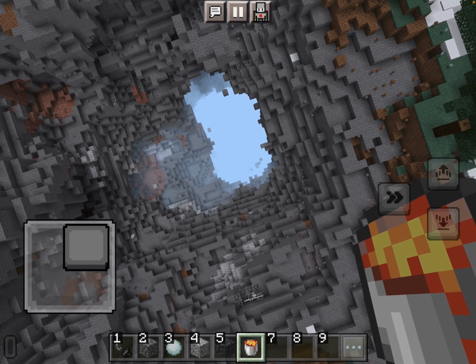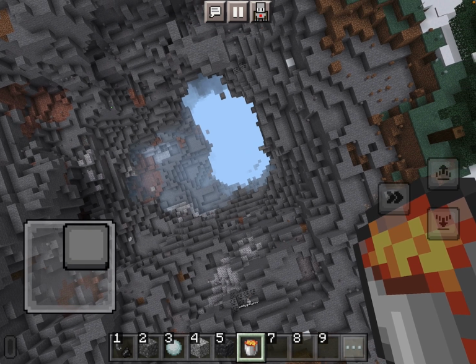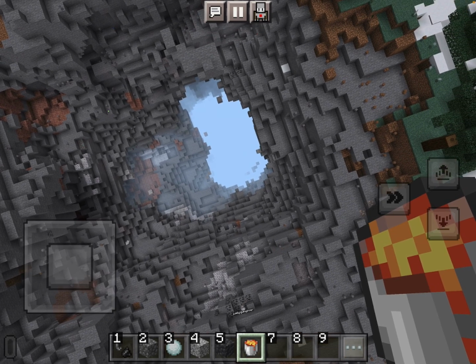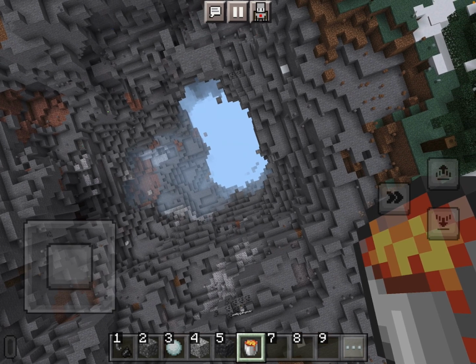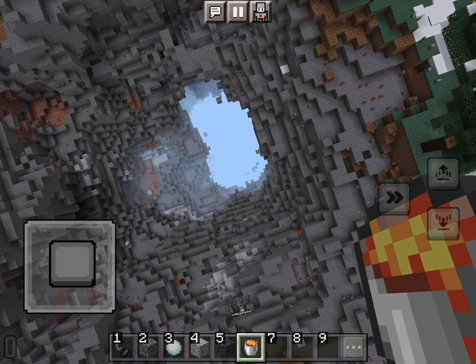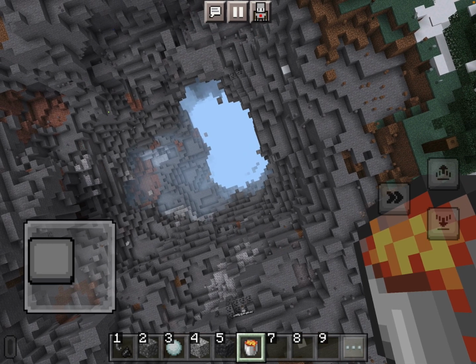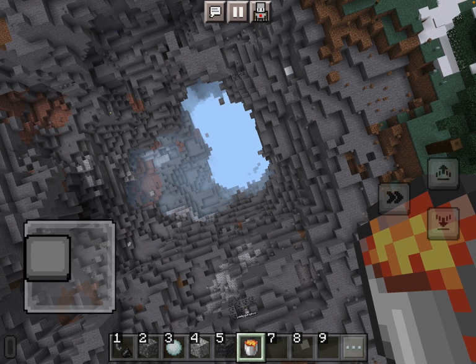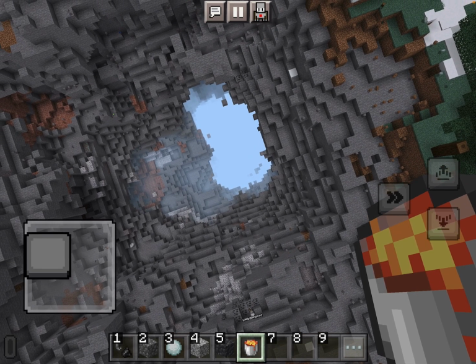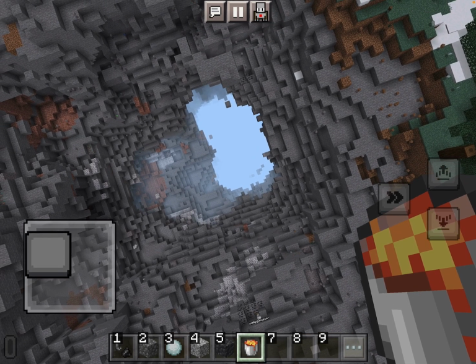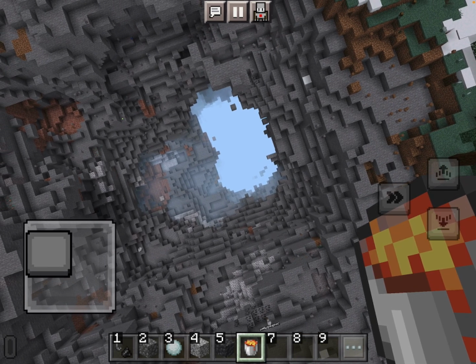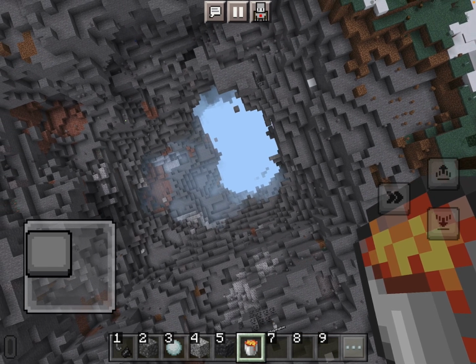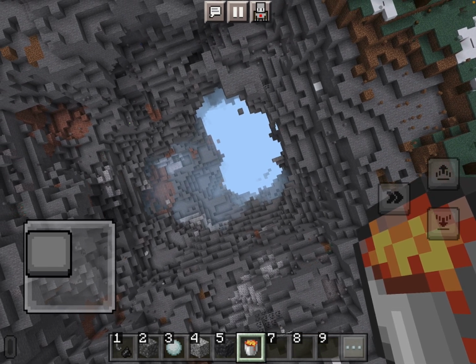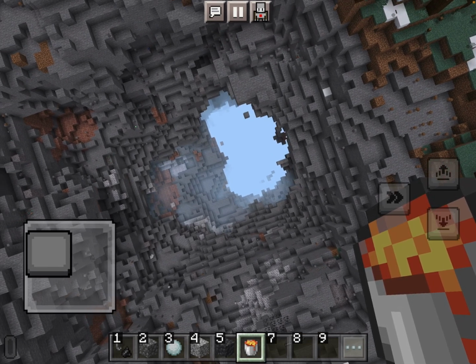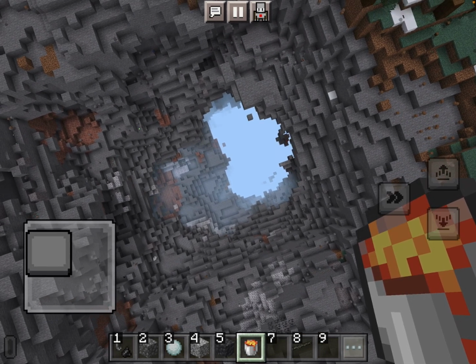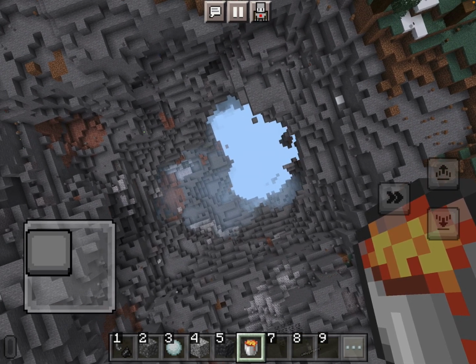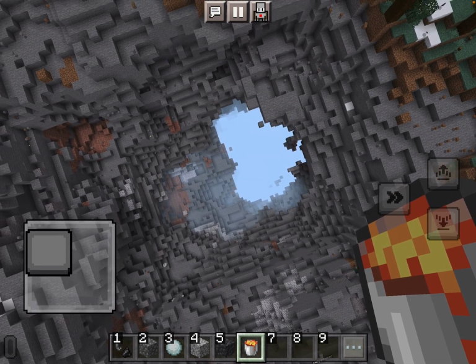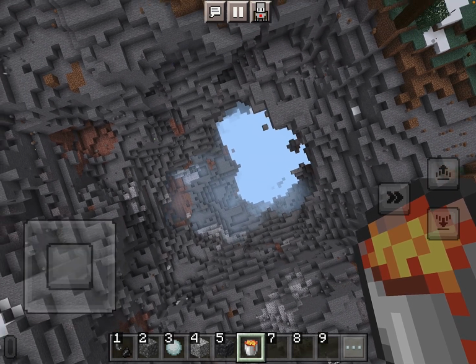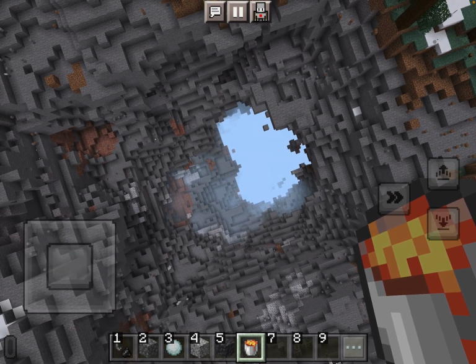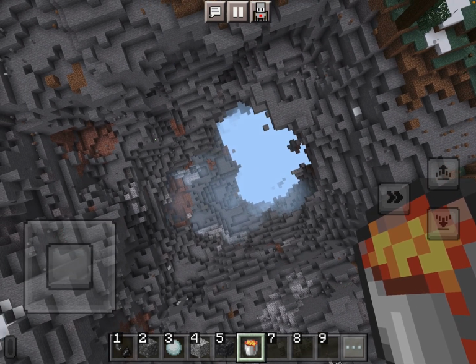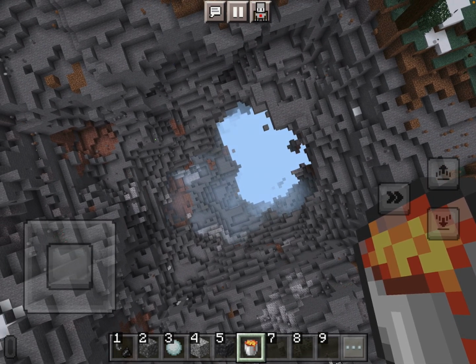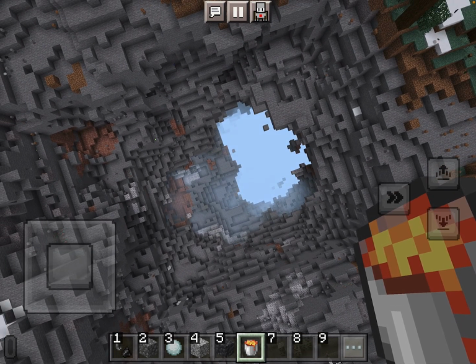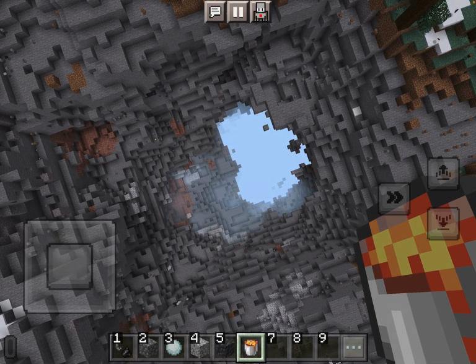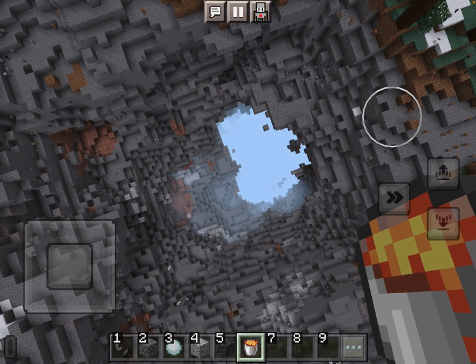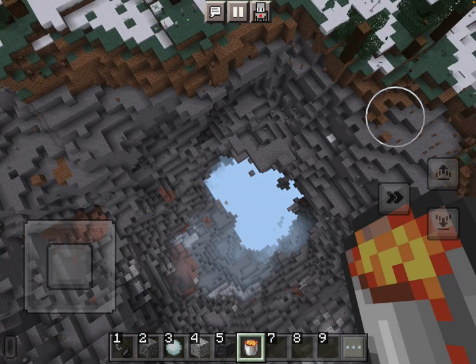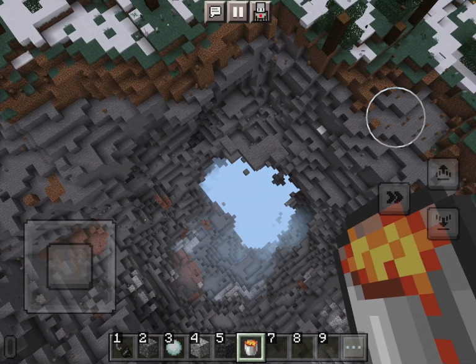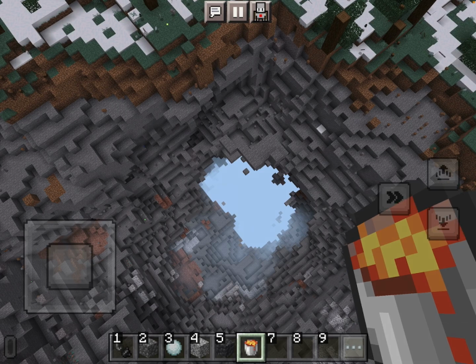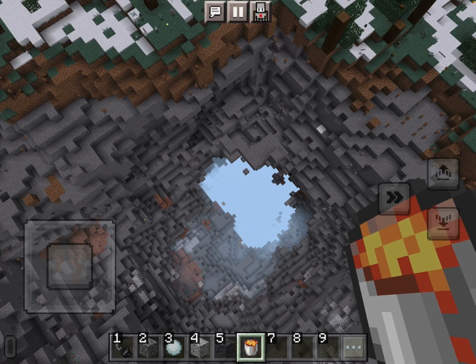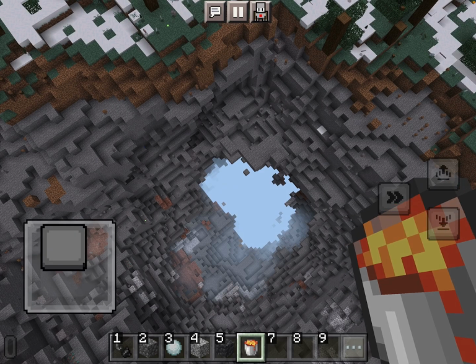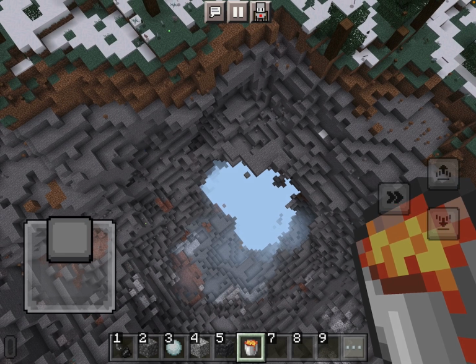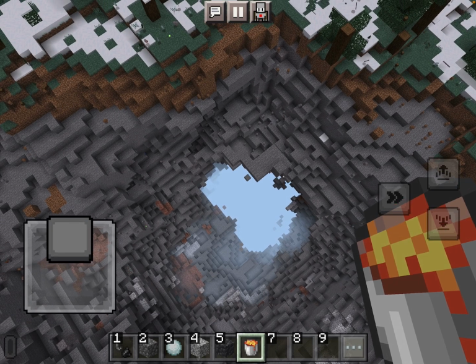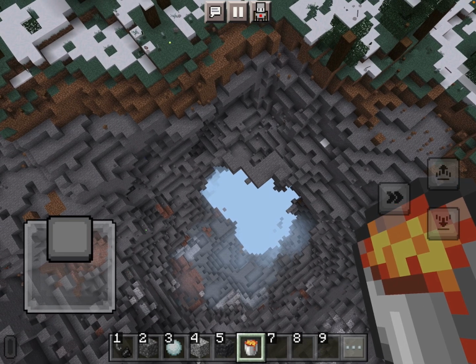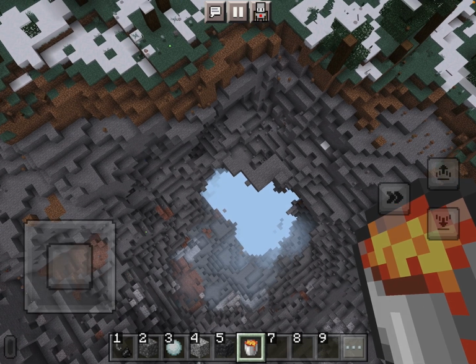Is that through to the bottom of the world, or does it just look bright down there? It just looks bright. Should we drop all the way to the bottom and see what happens?